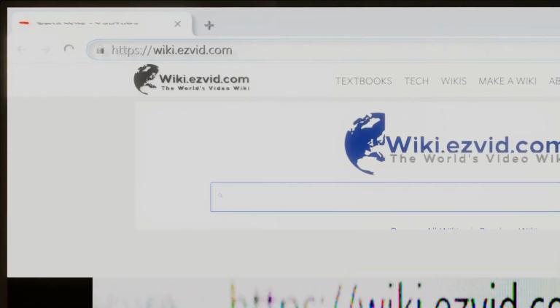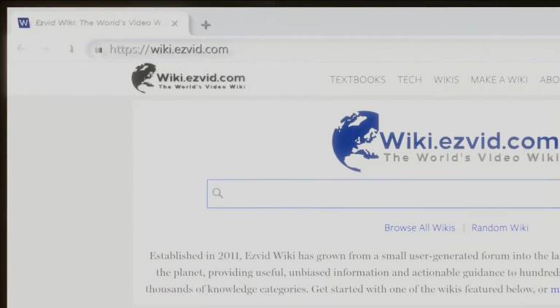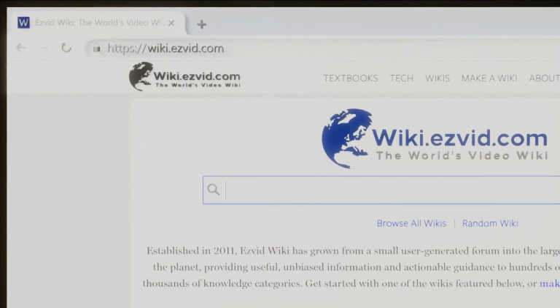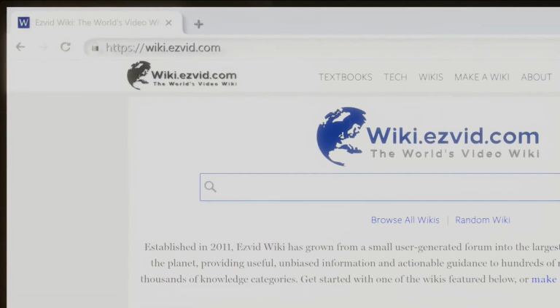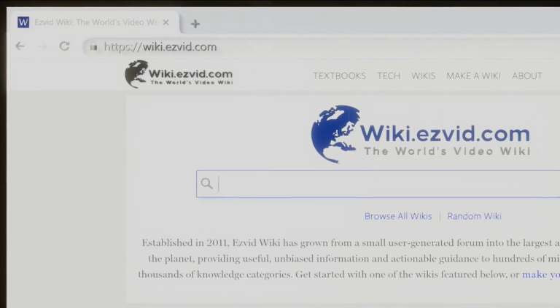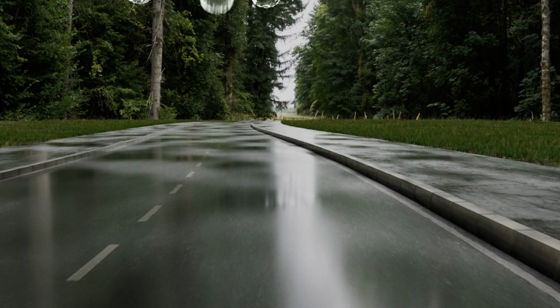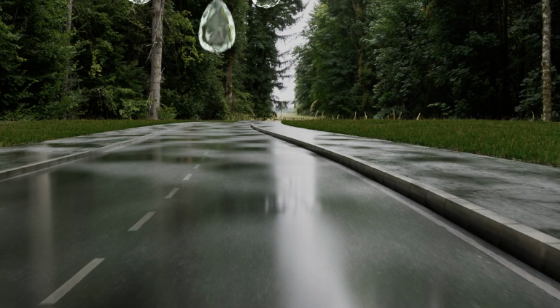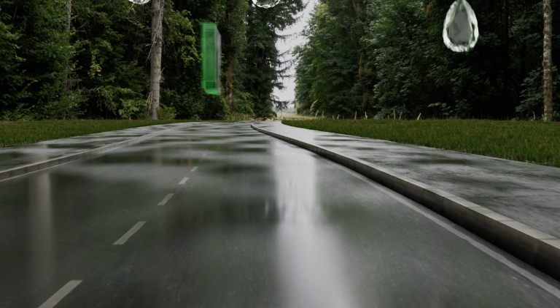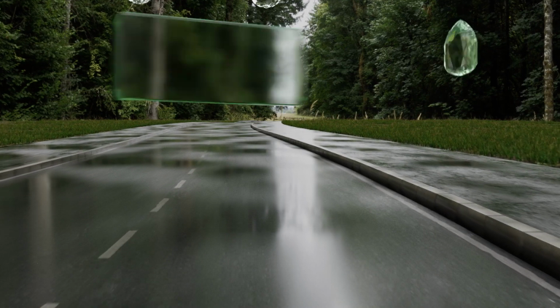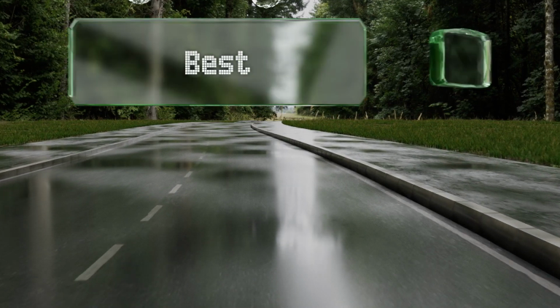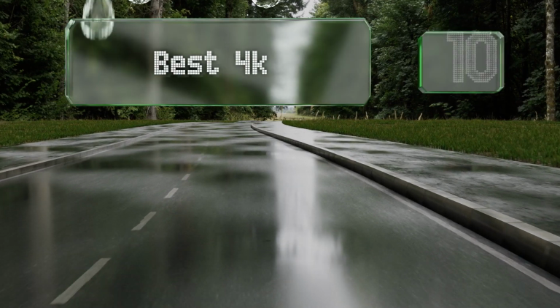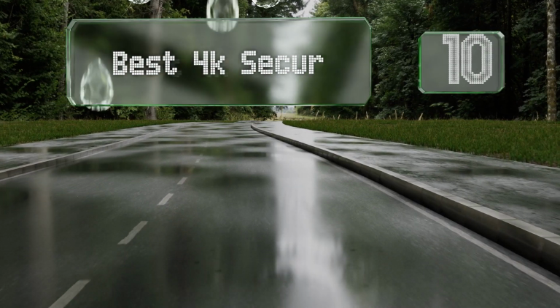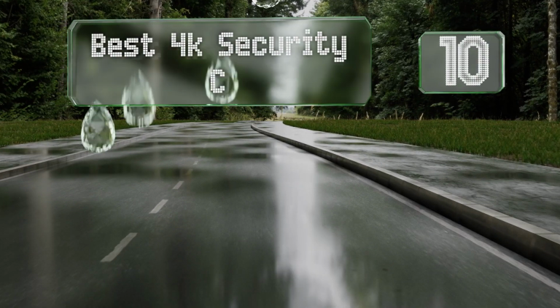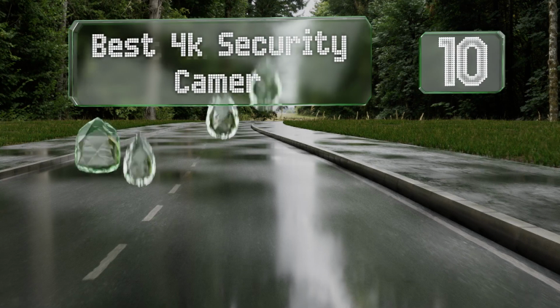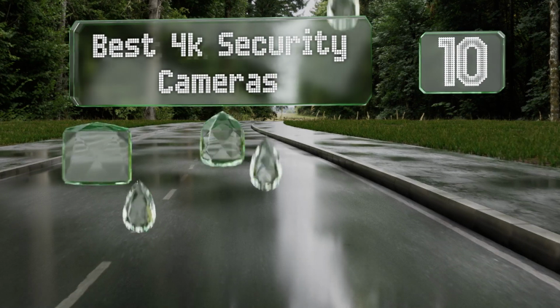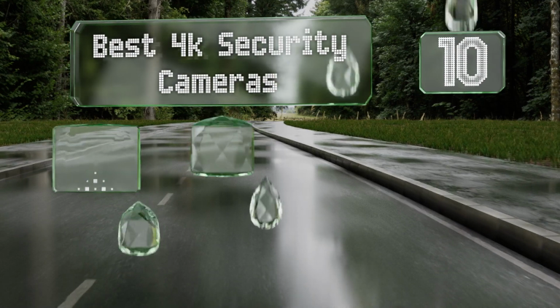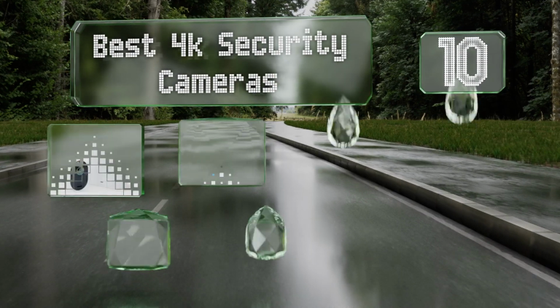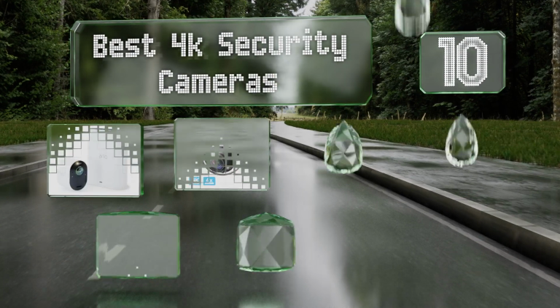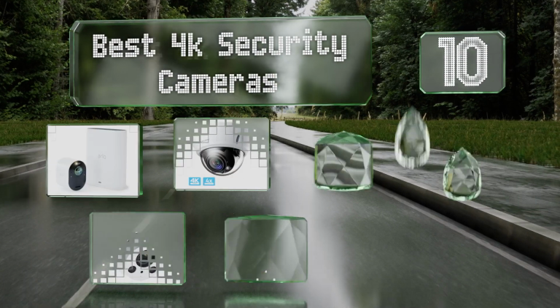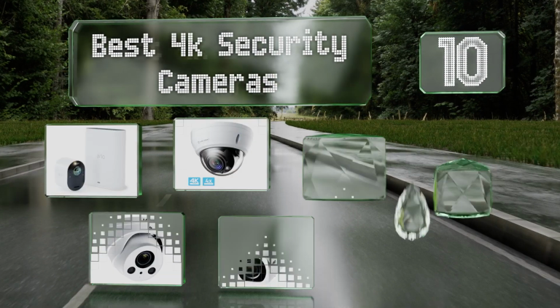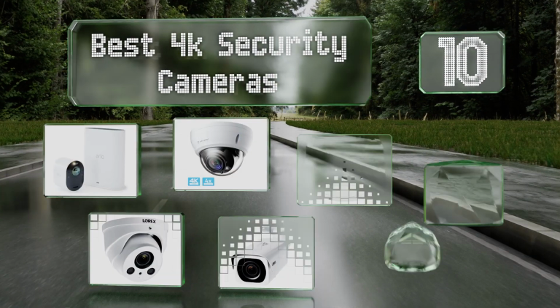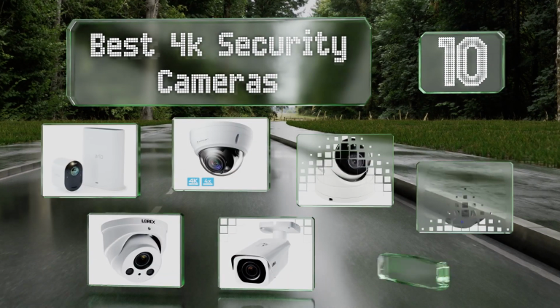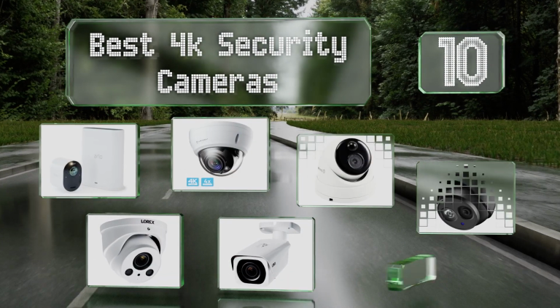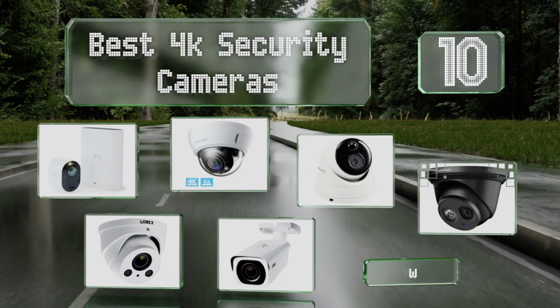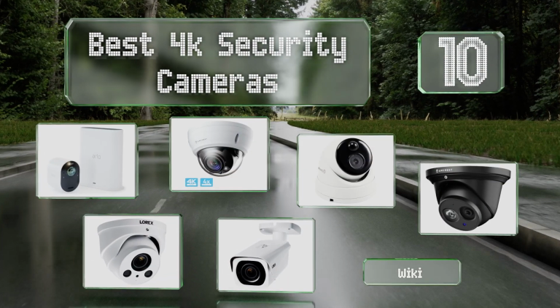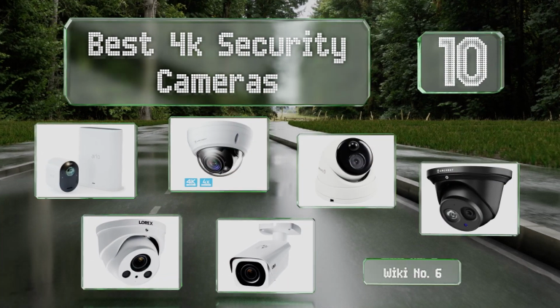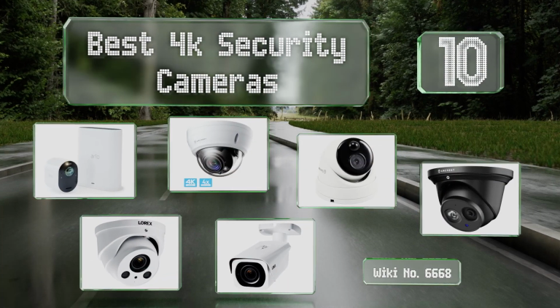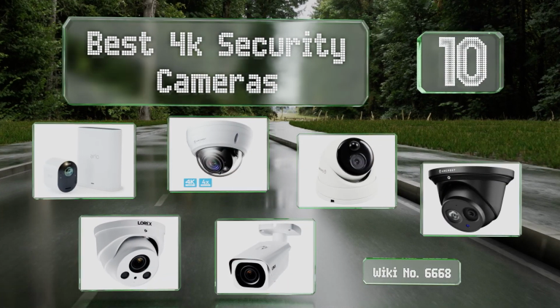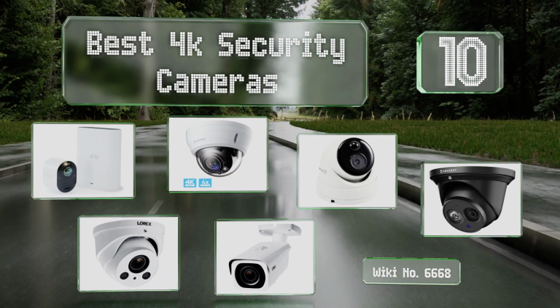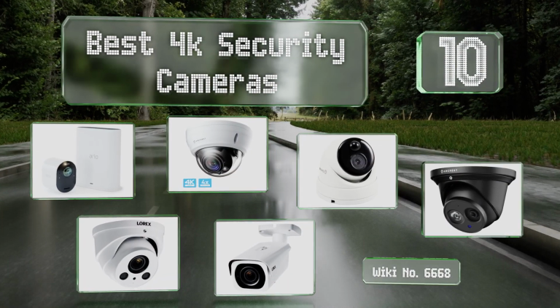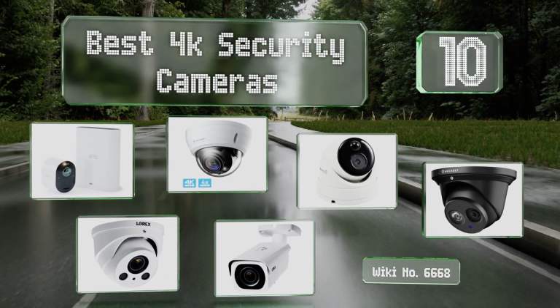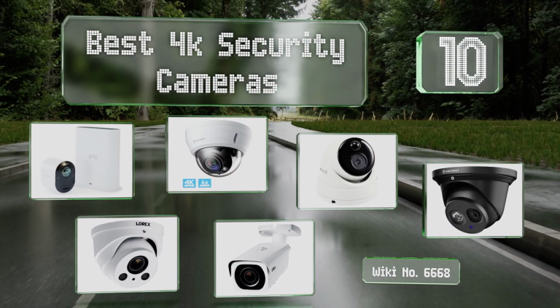EasyVid presents the 10 best 4K security cameras. Let's get started with the list.